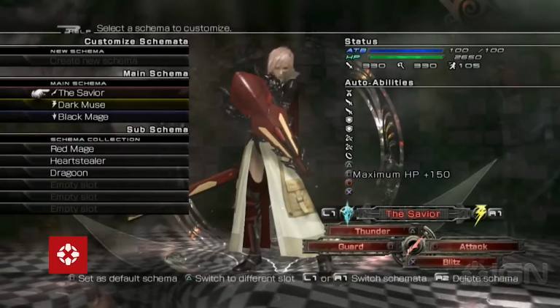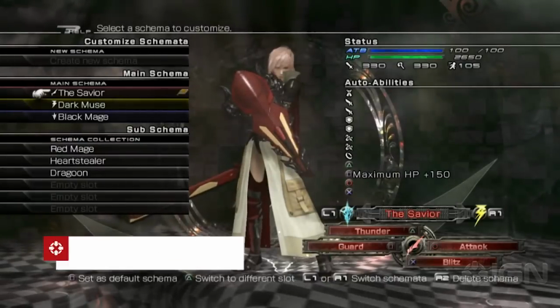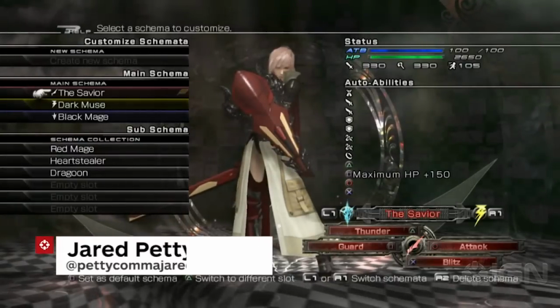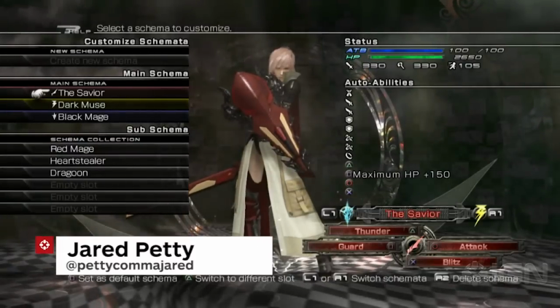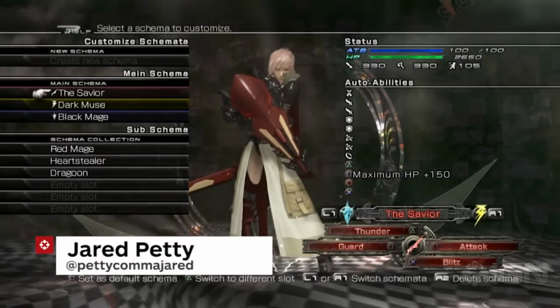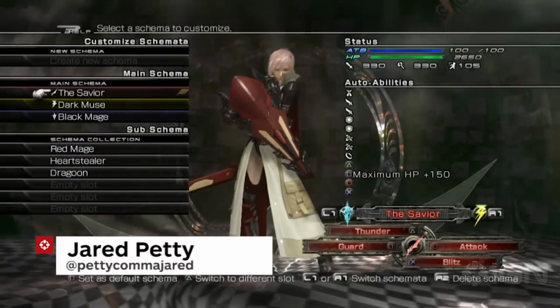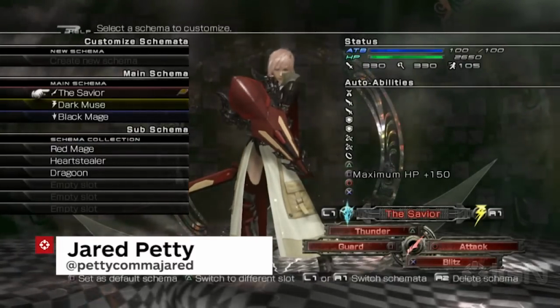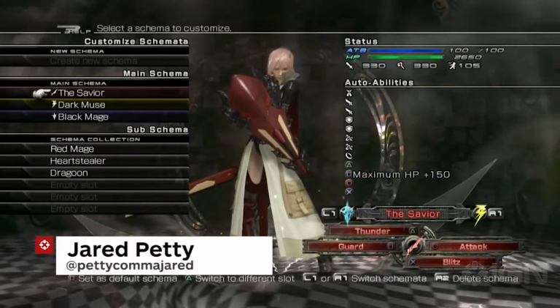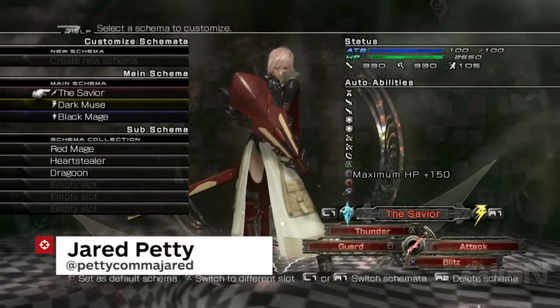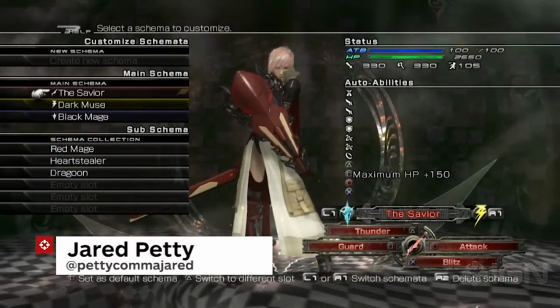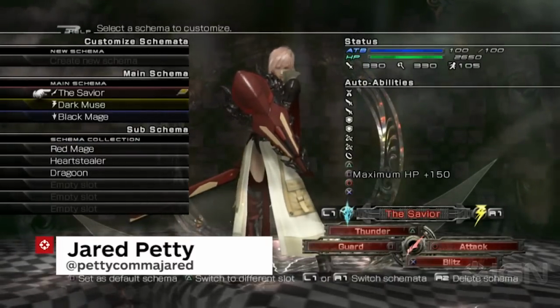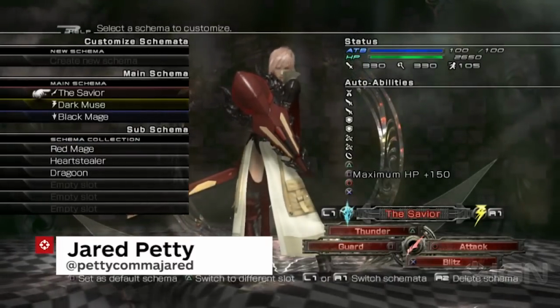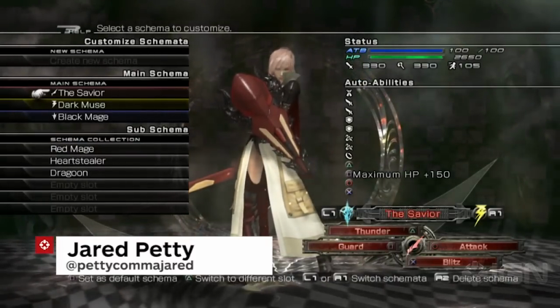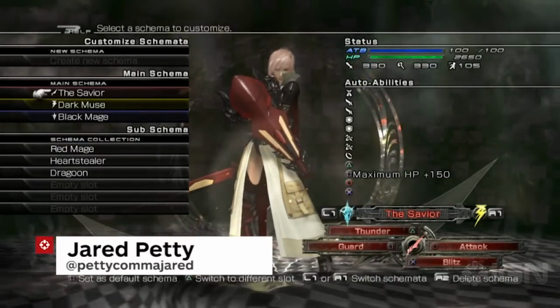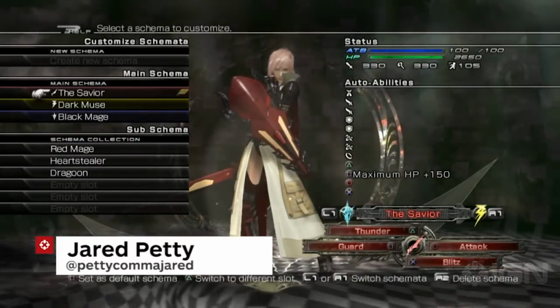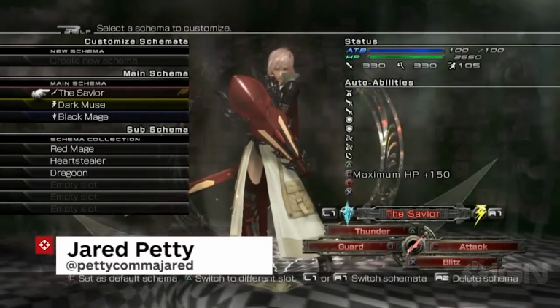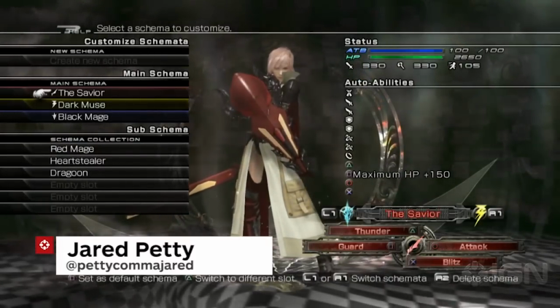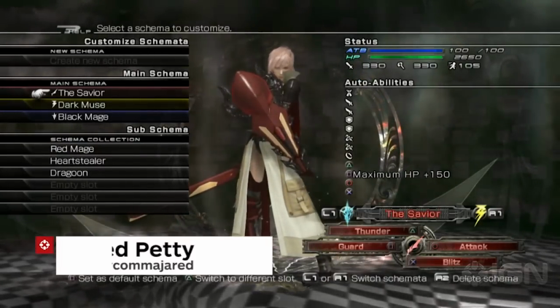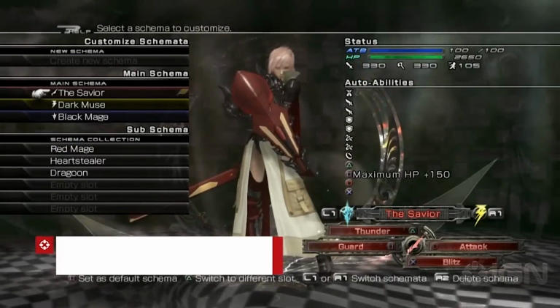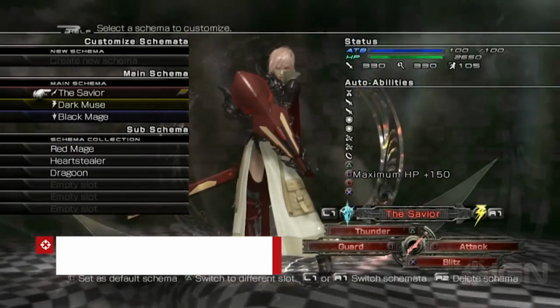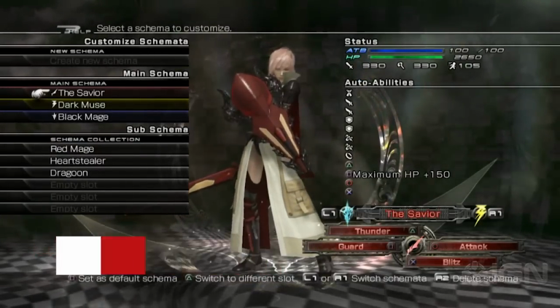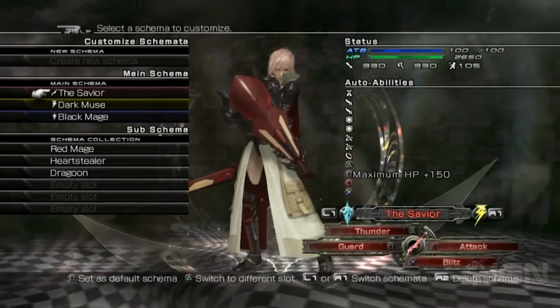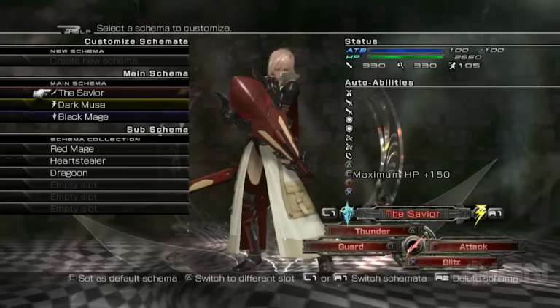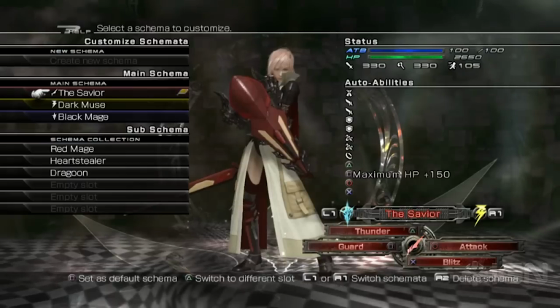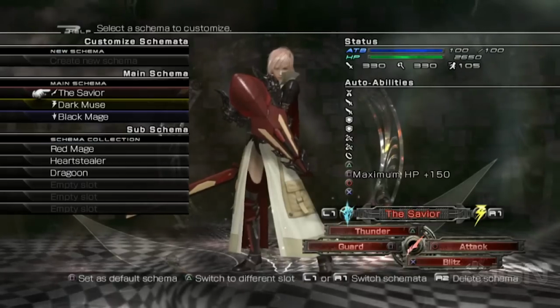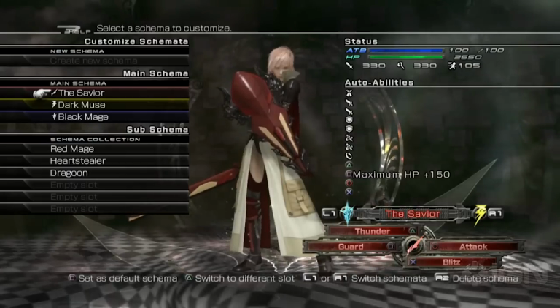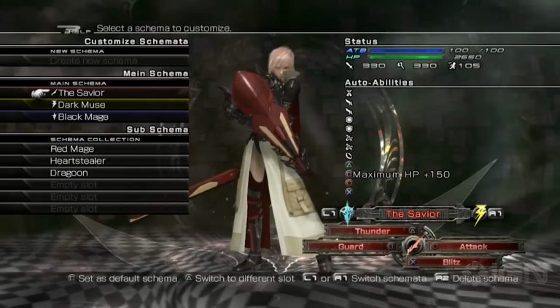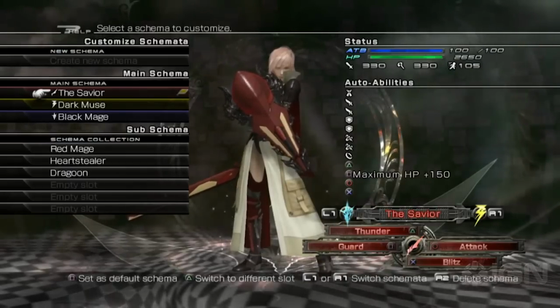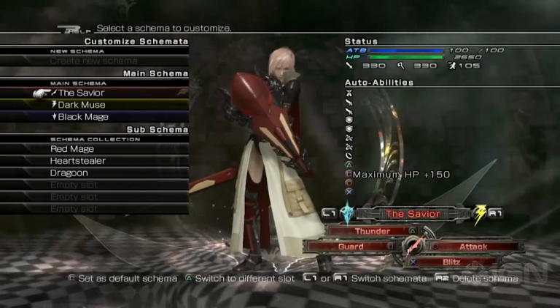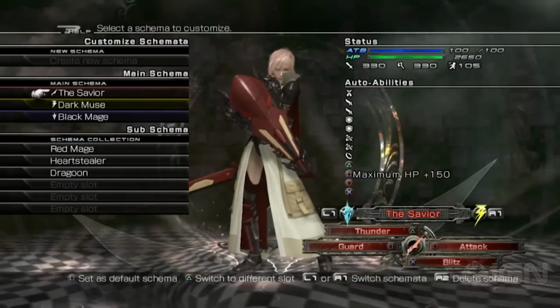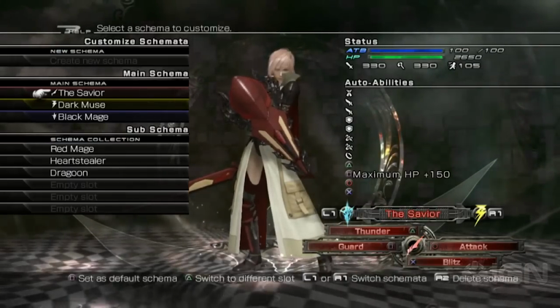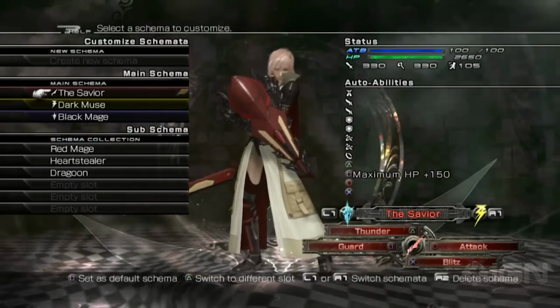Greetings, mortals. Jerry Petty here with IGN, and today we're talking about Schemata and Schema in Lightning Returns: Final Fantasy XIII.